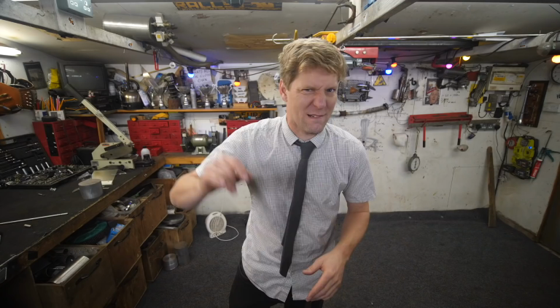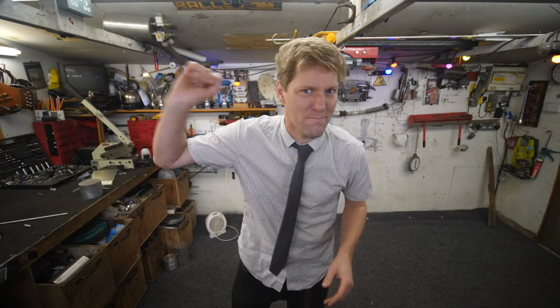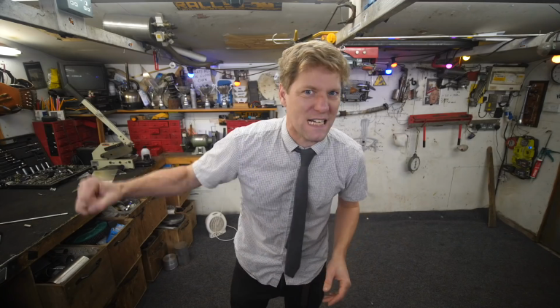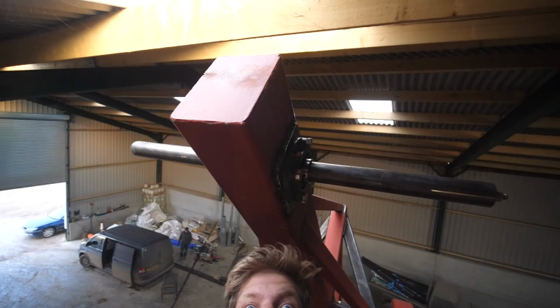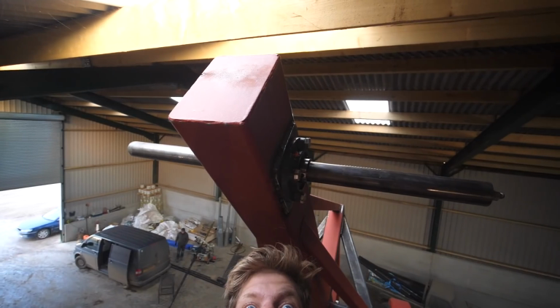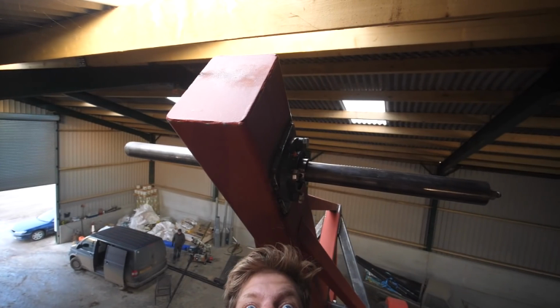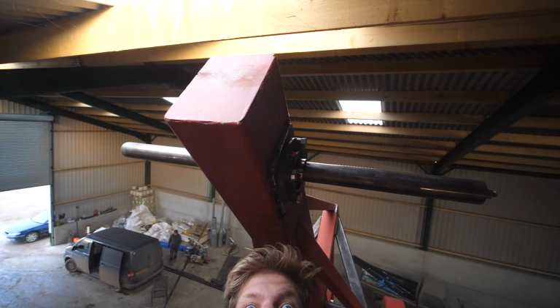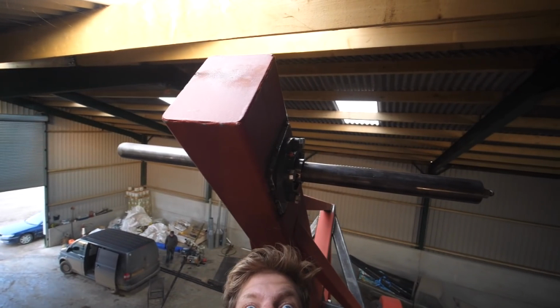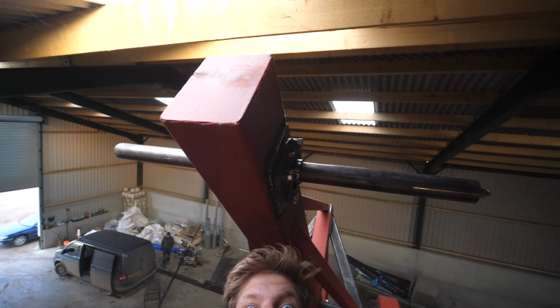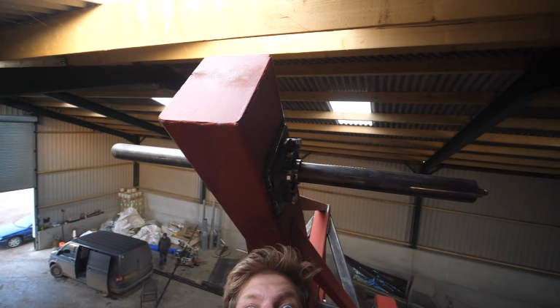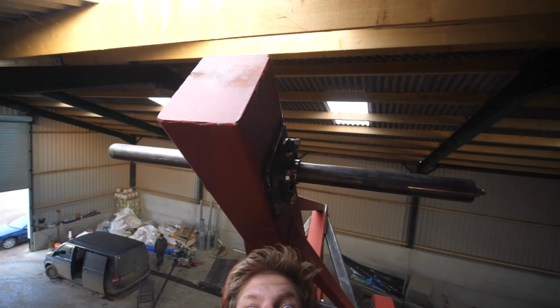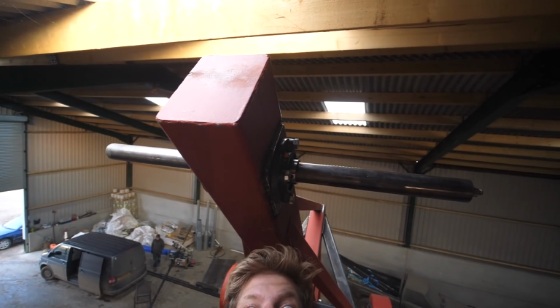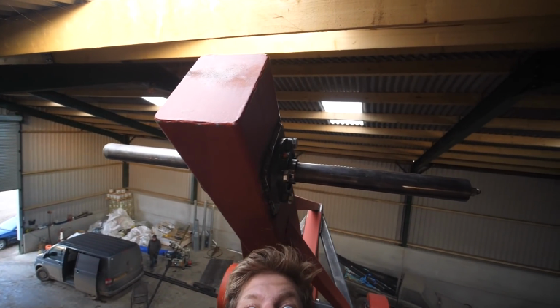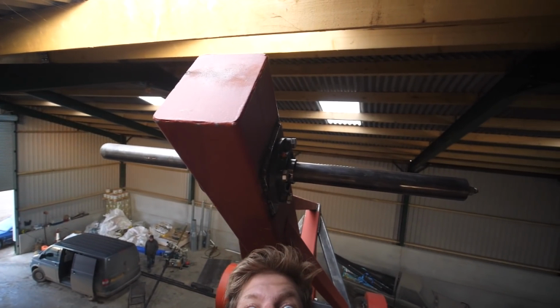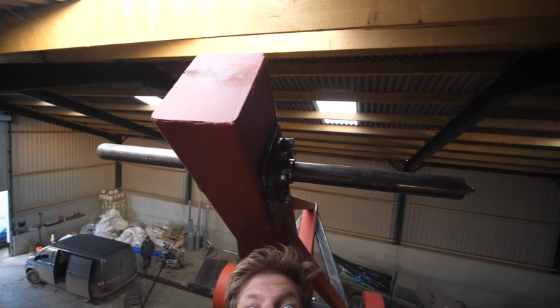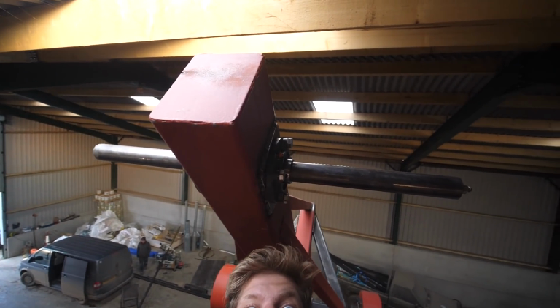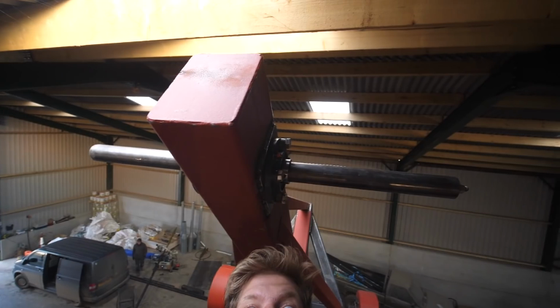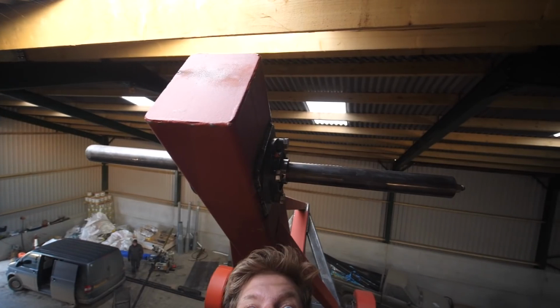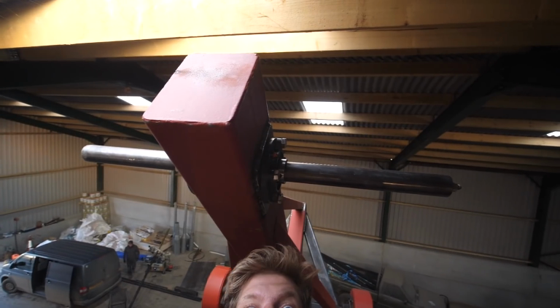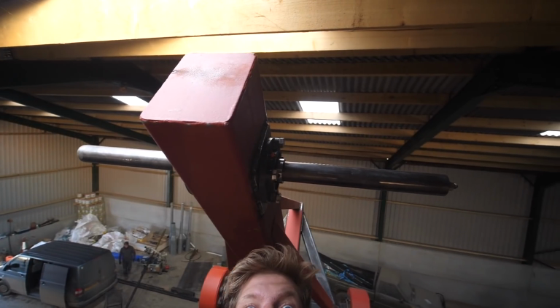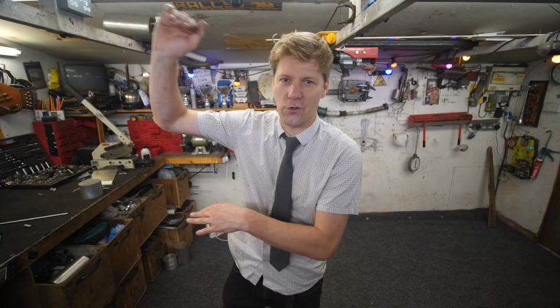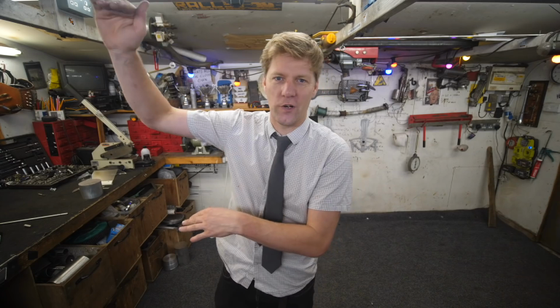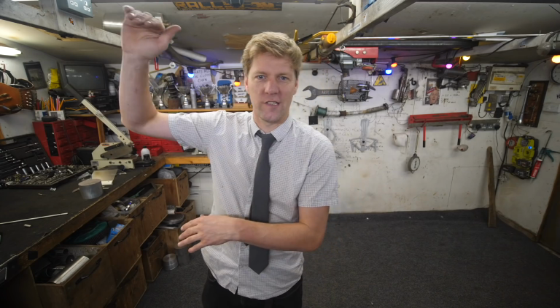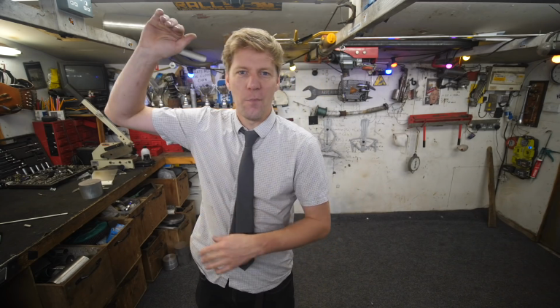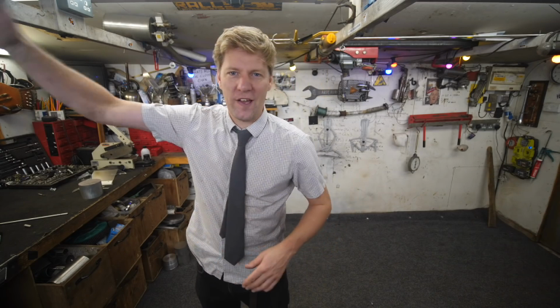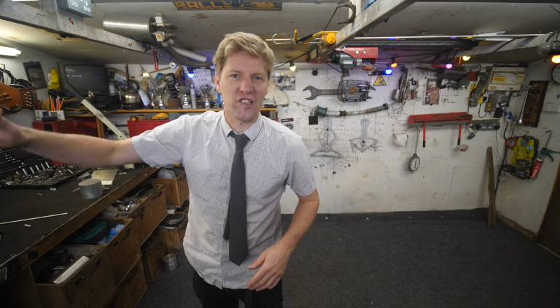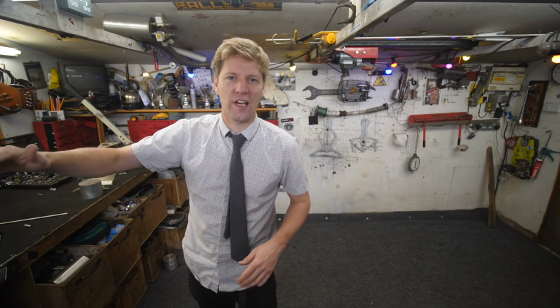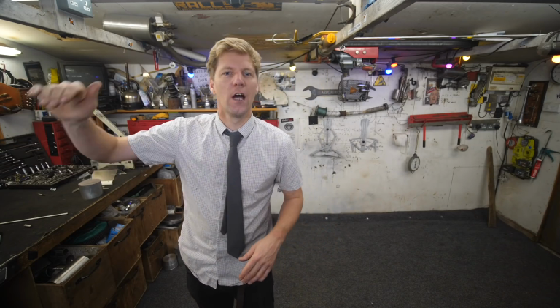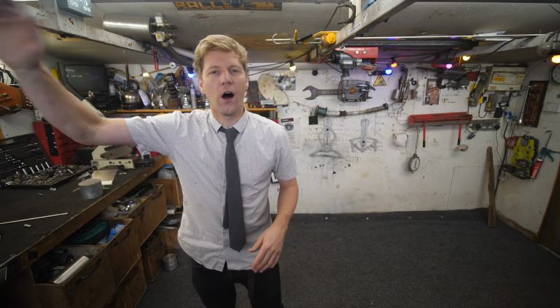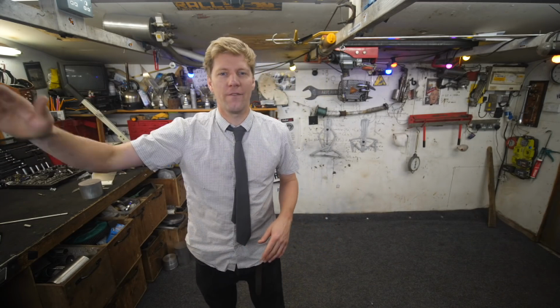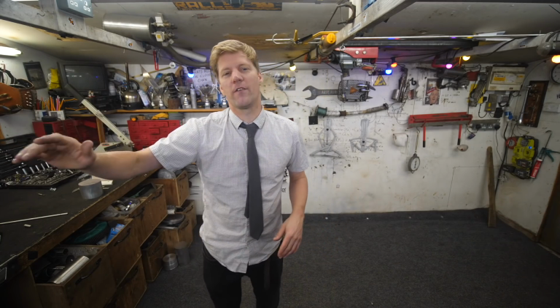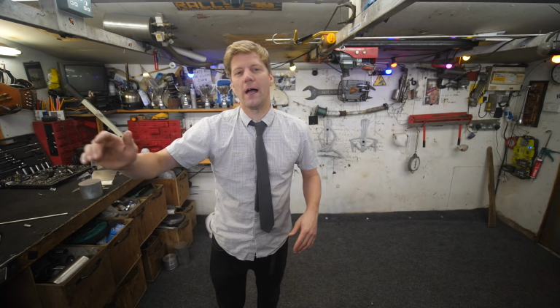I've got a massive one coming up in the next series of videos. It is huge. It is the tallest, biggest thing I have ever made.